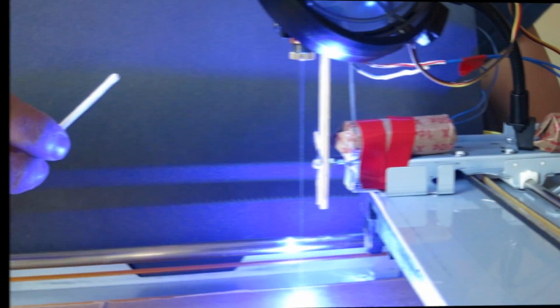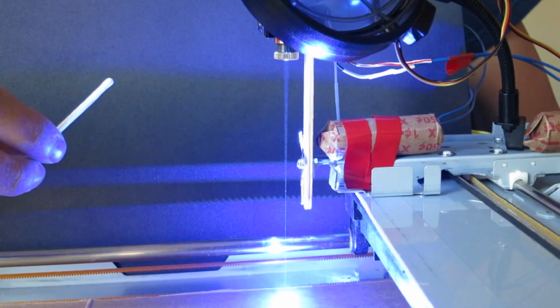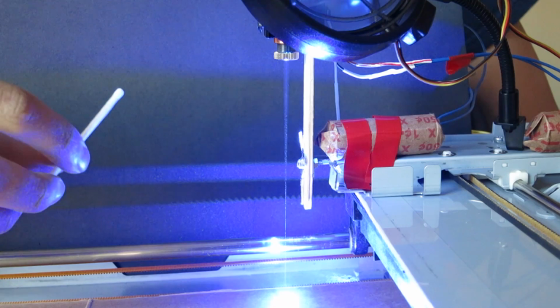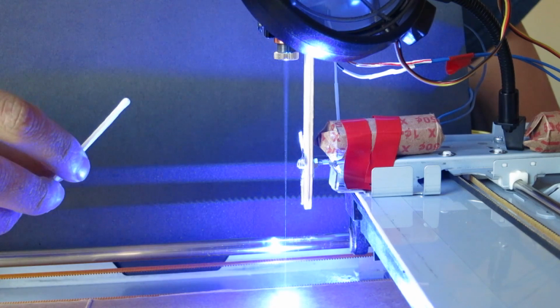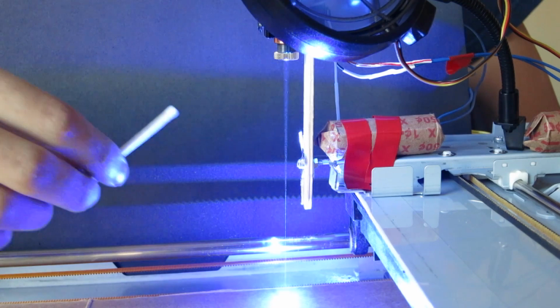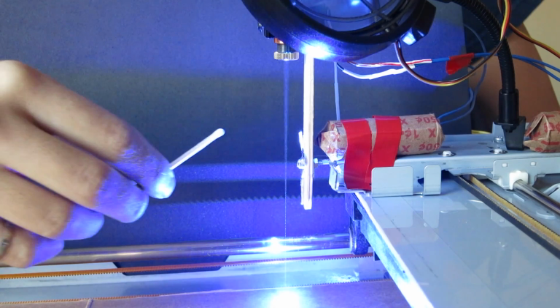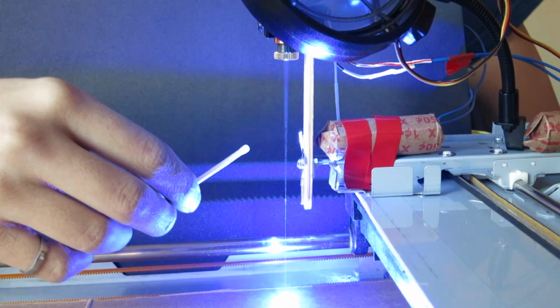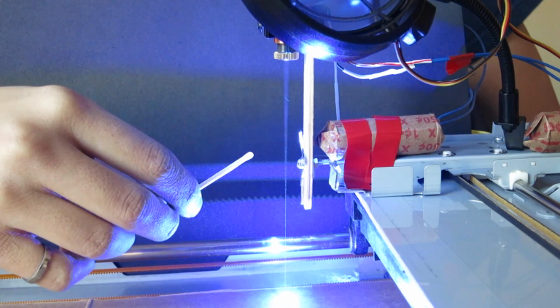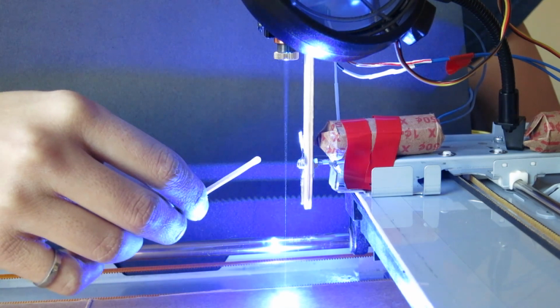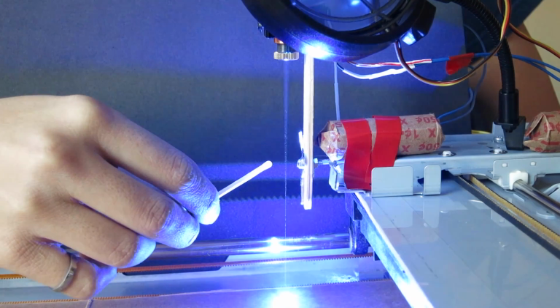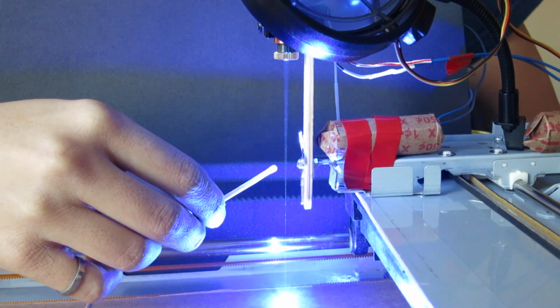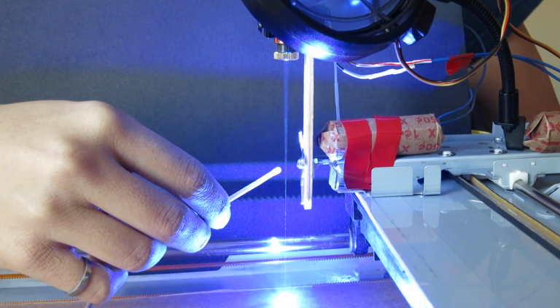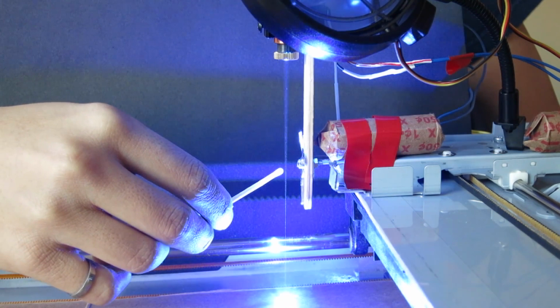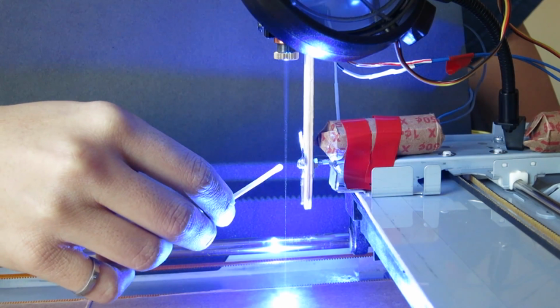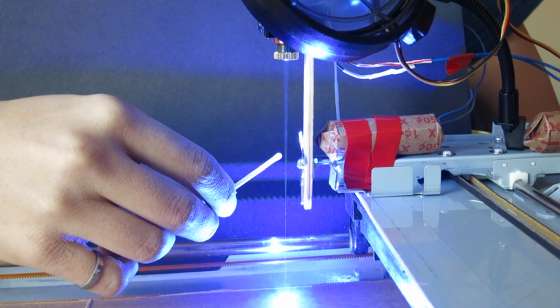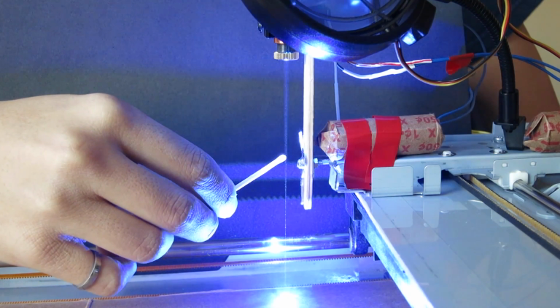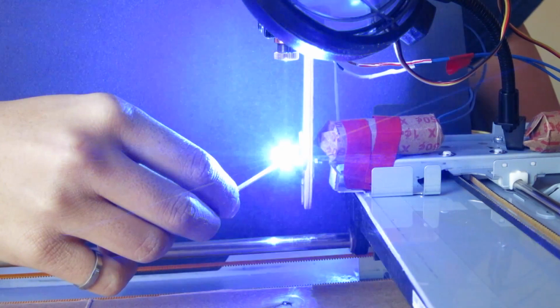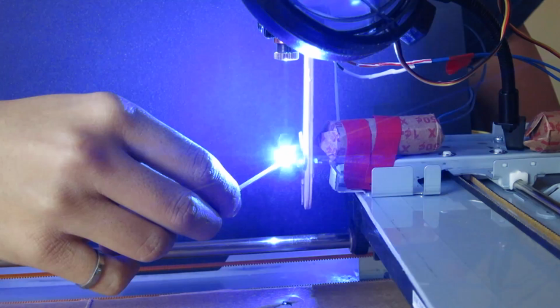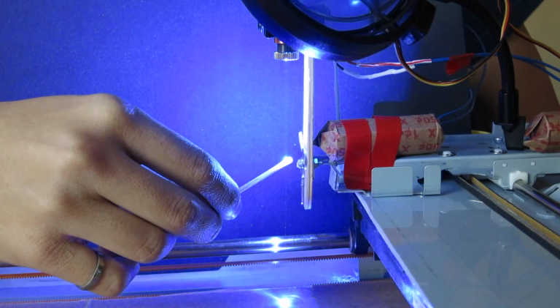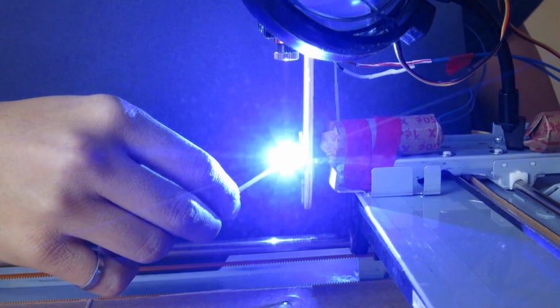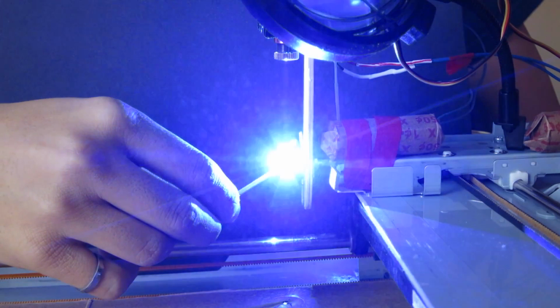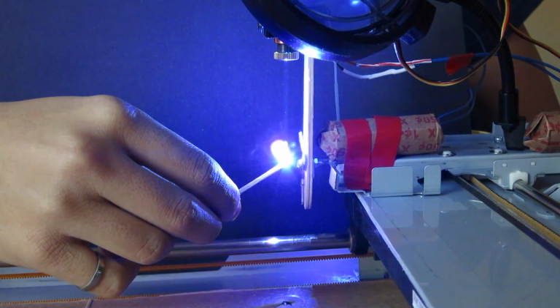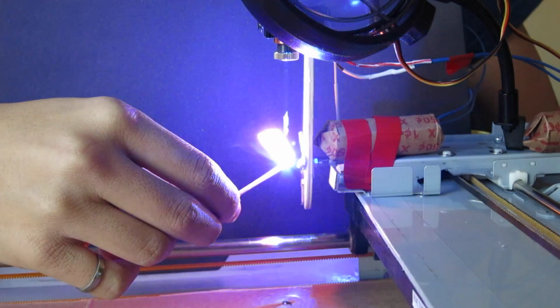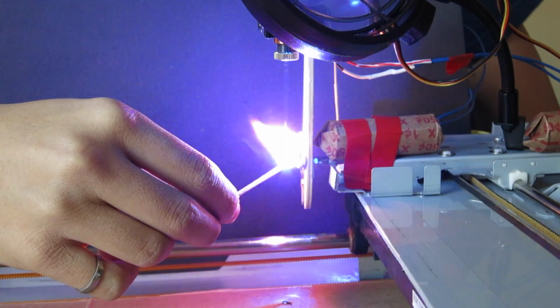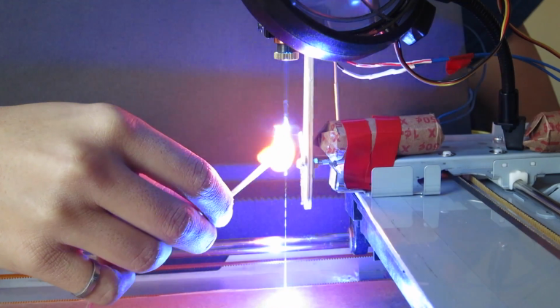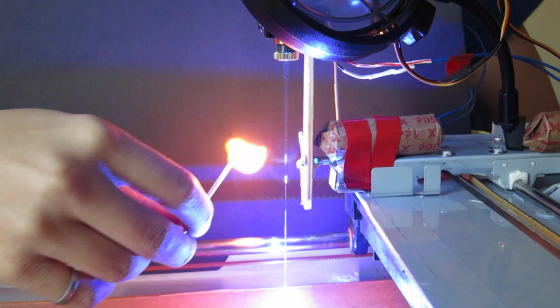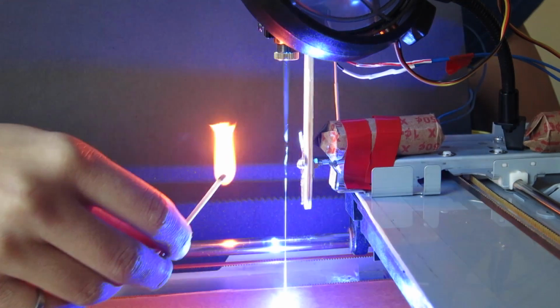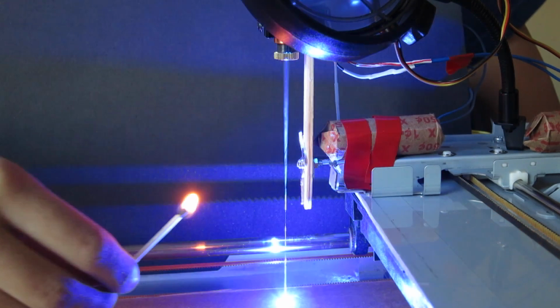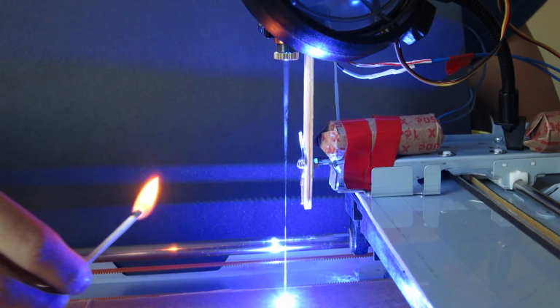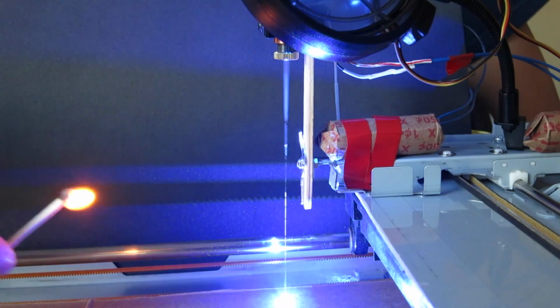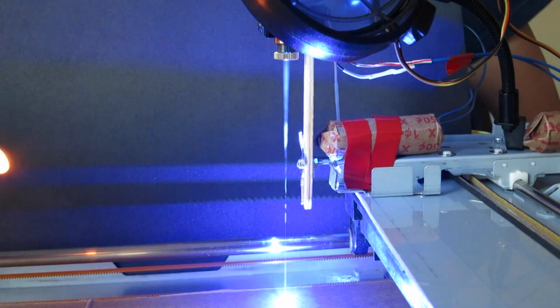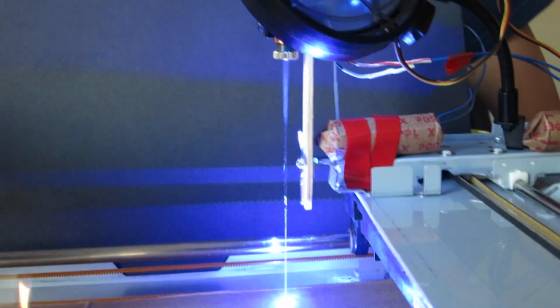So our laser is actually strong enough to light matches, as you can see.